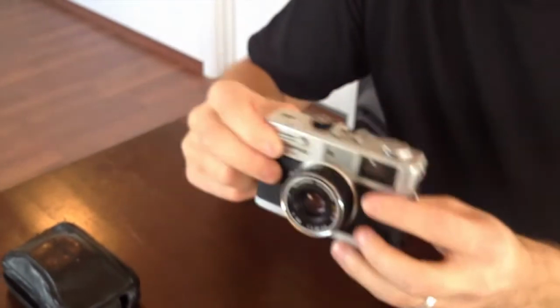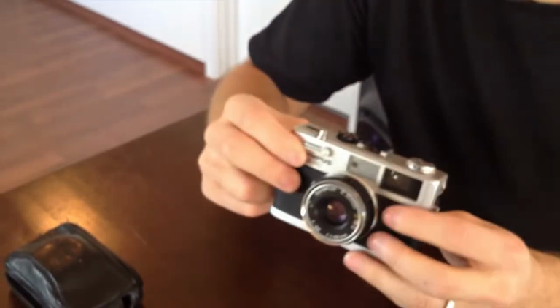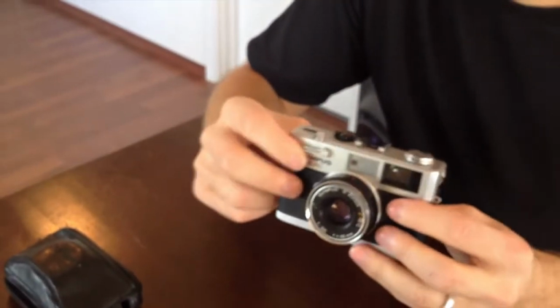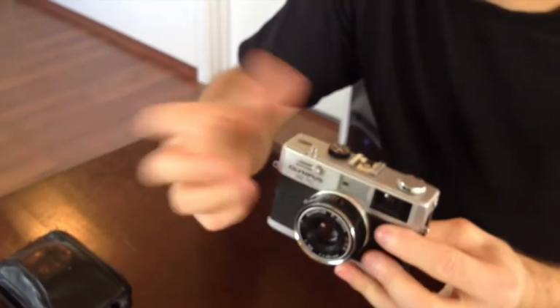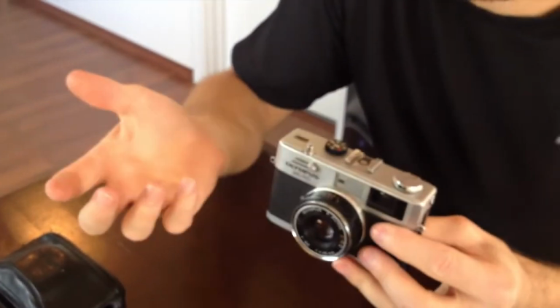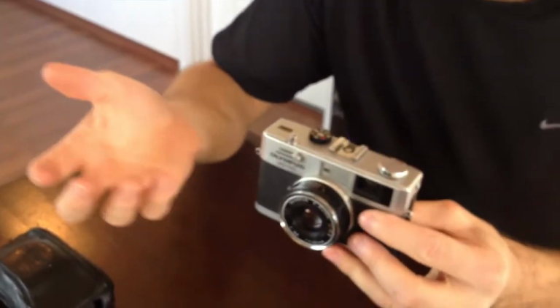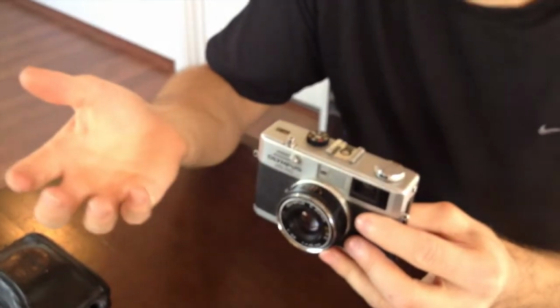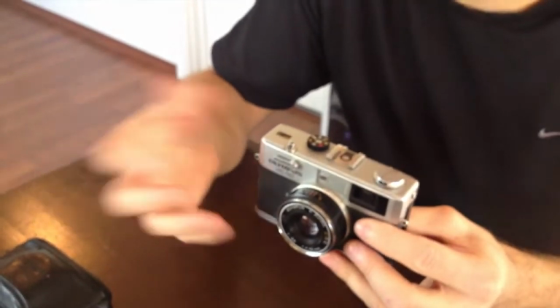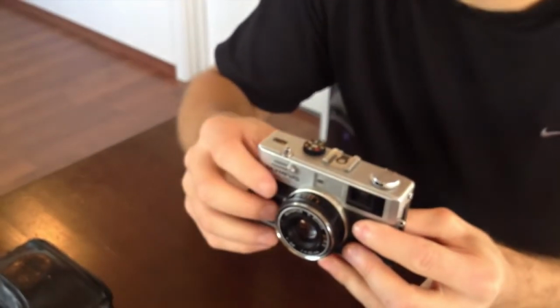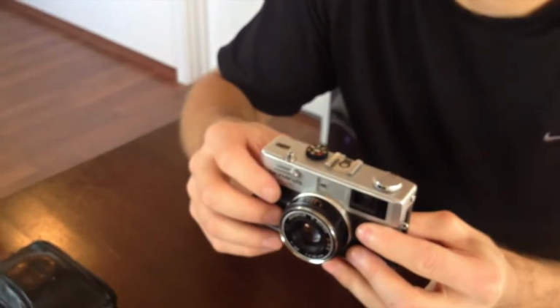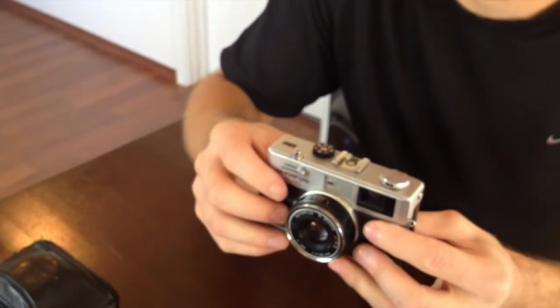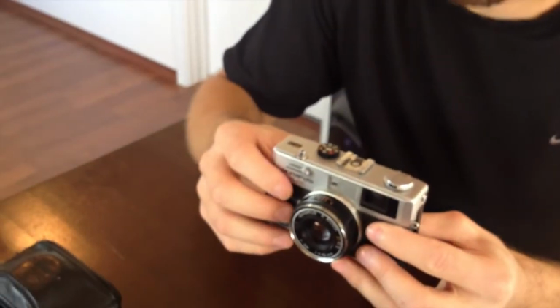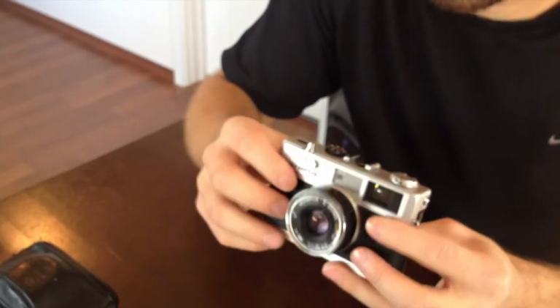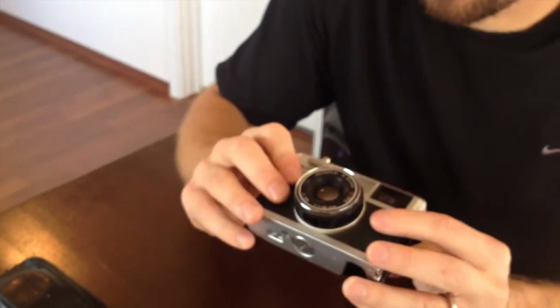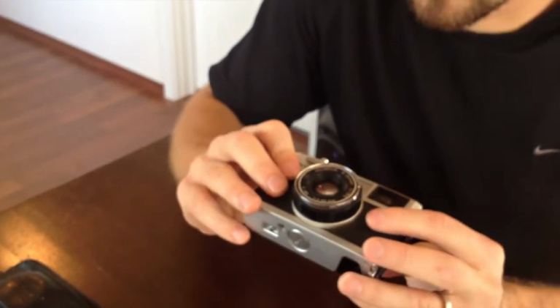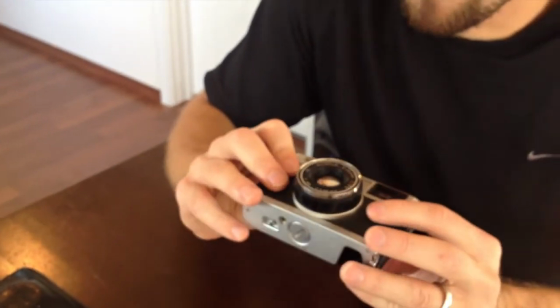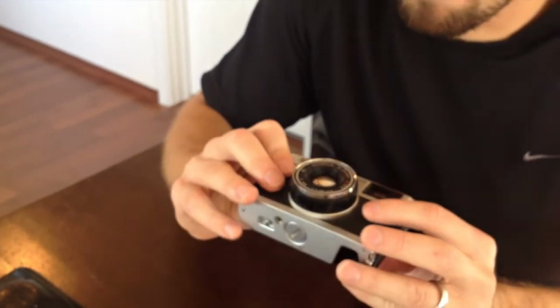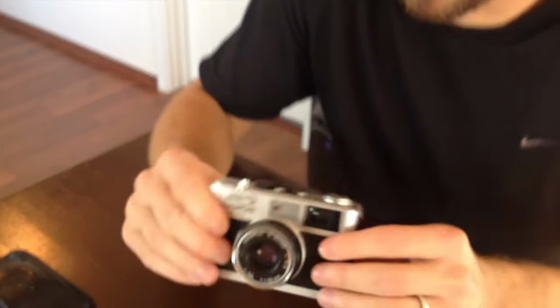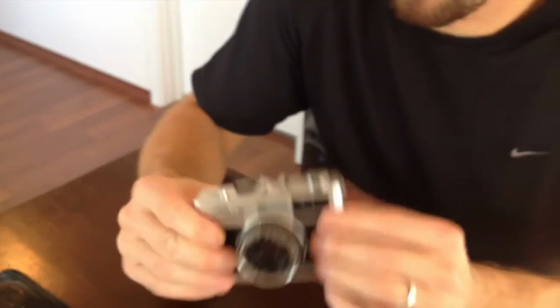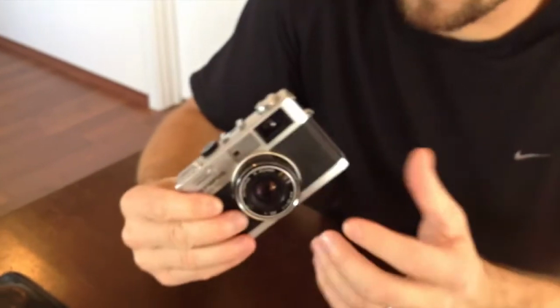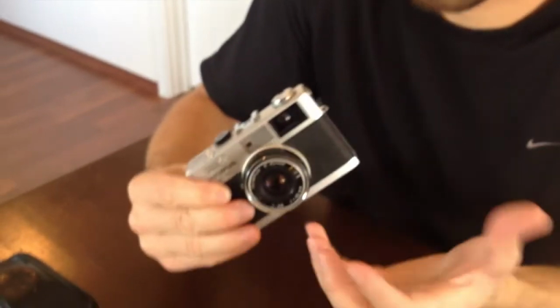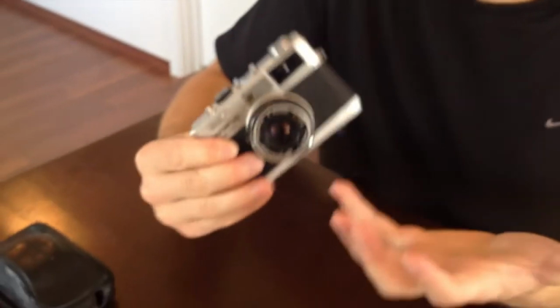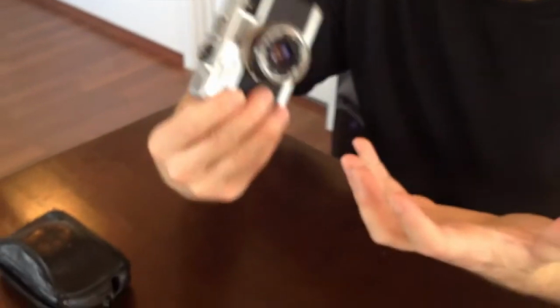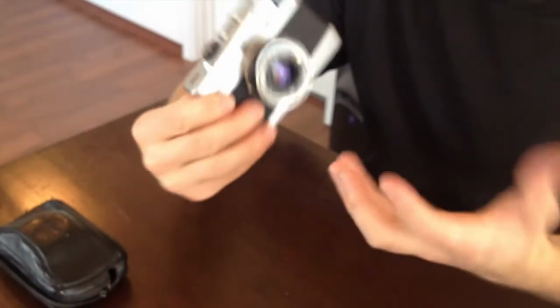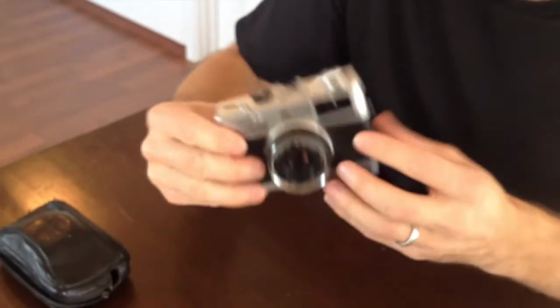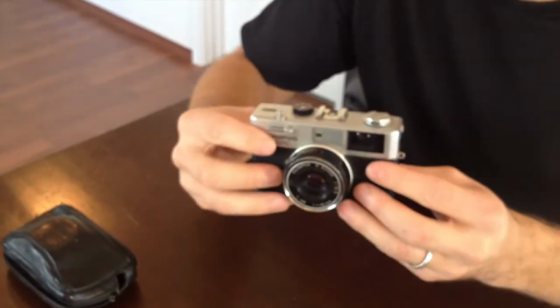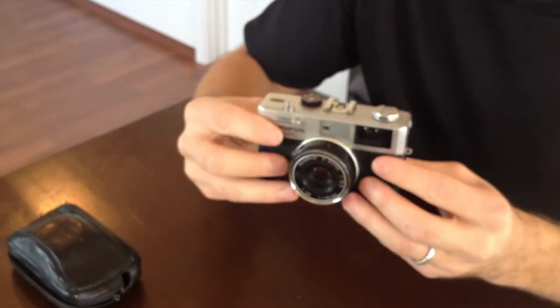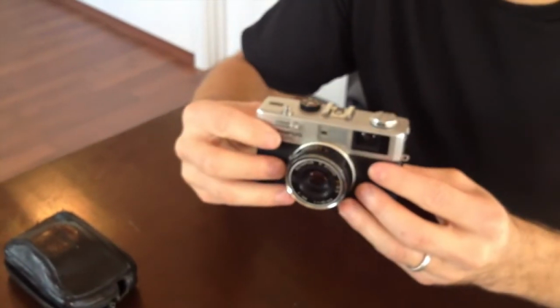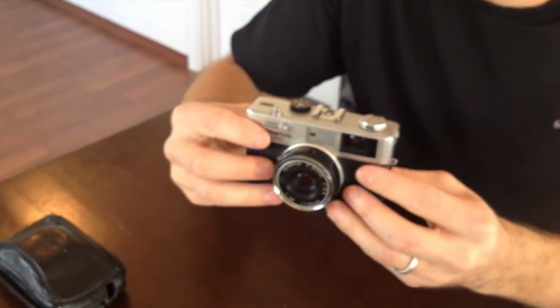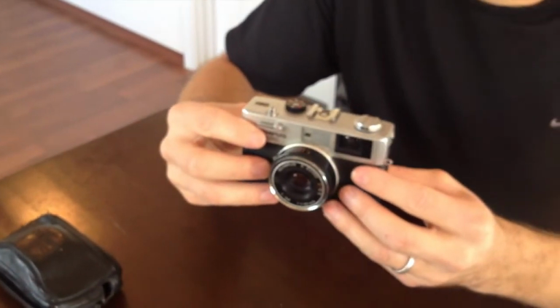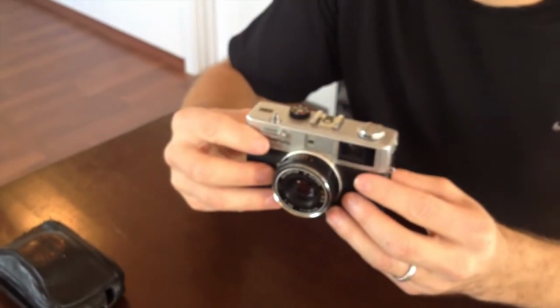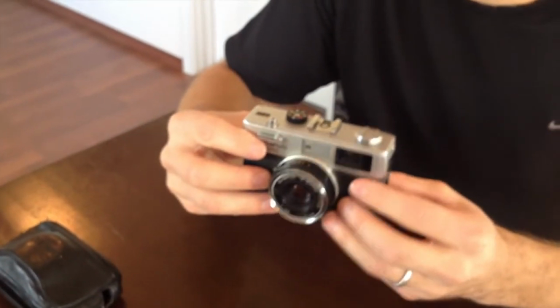Gosh, I paid like 60 or $70 for this thing. It's just a bargain and it should be a joy to use. It looks really cool, so we'll see.